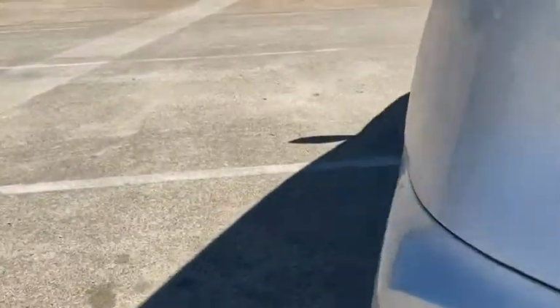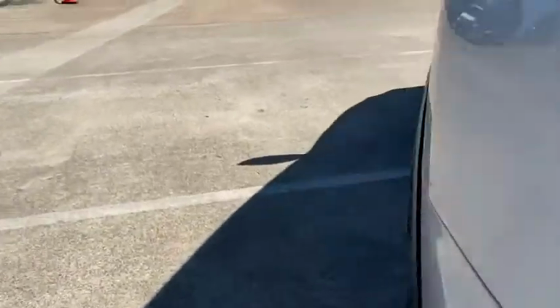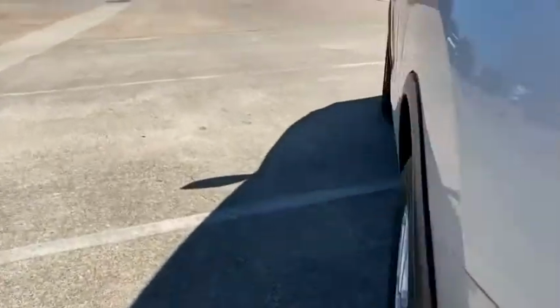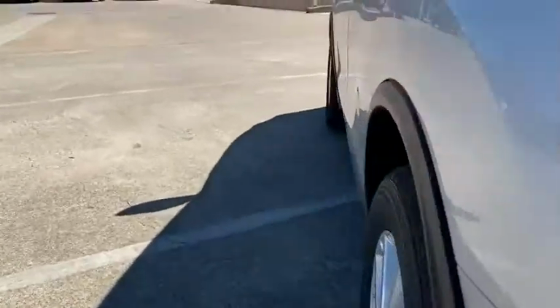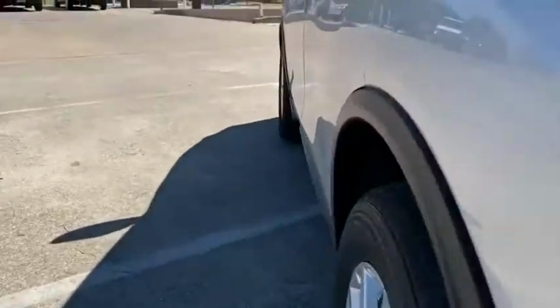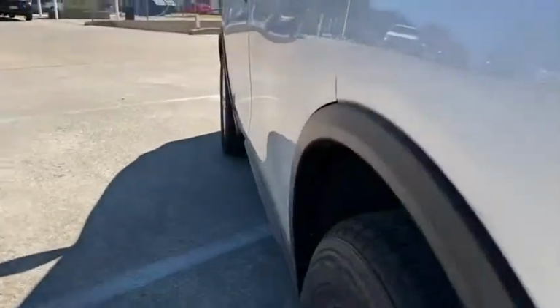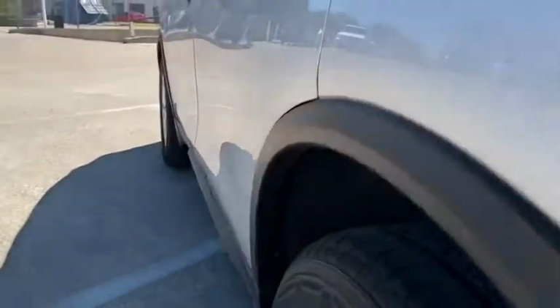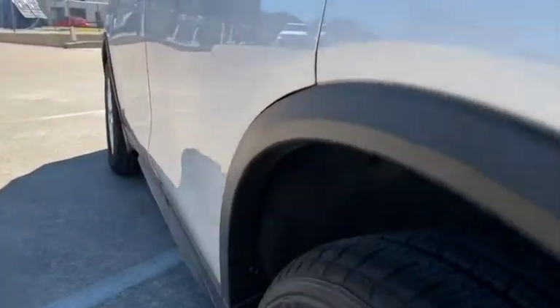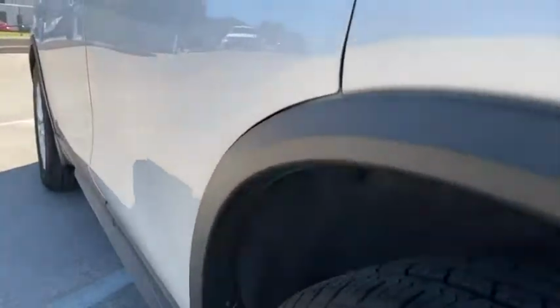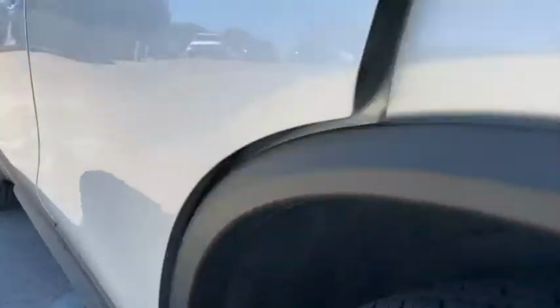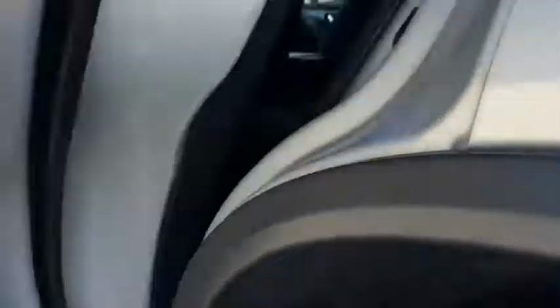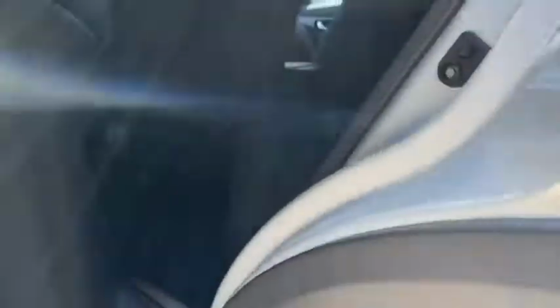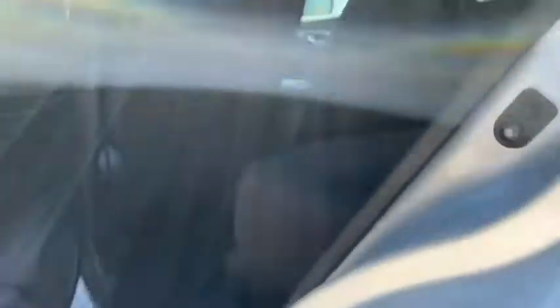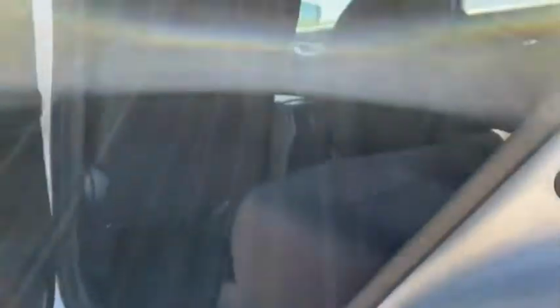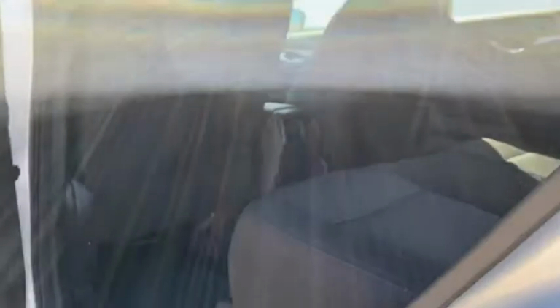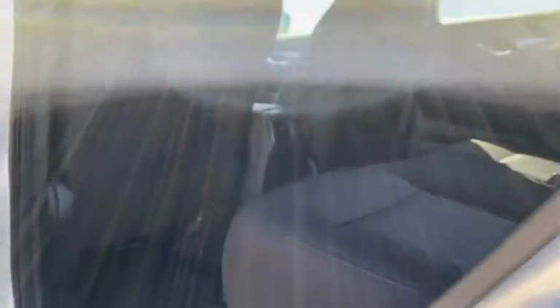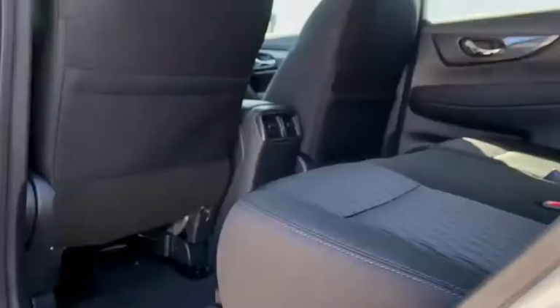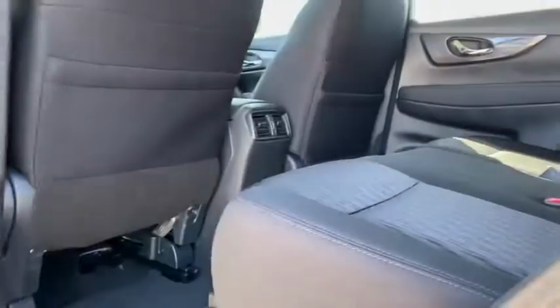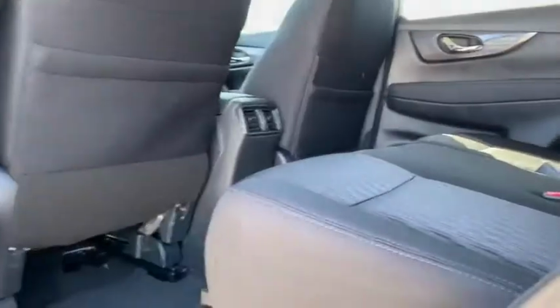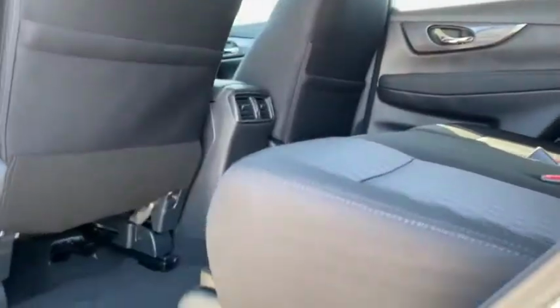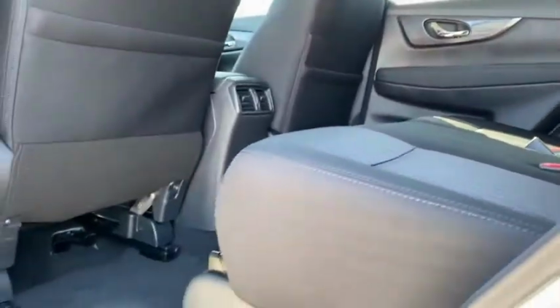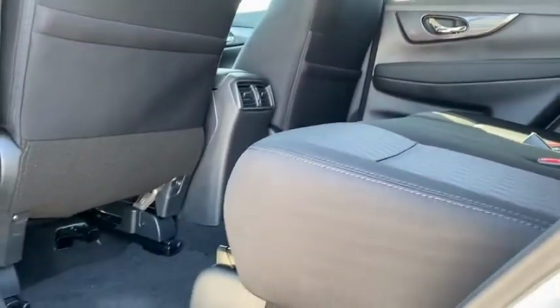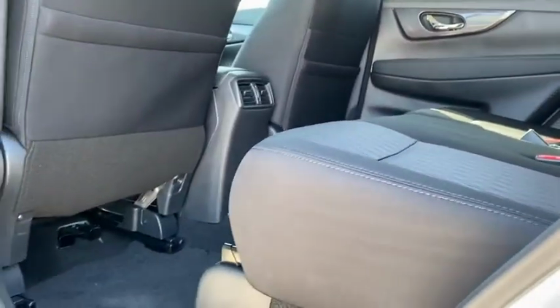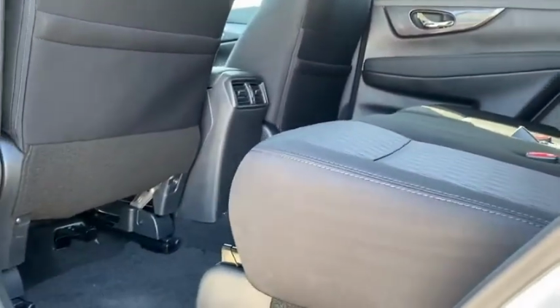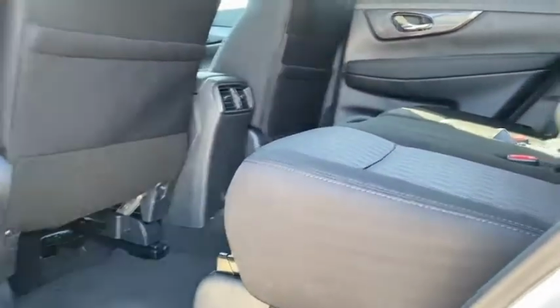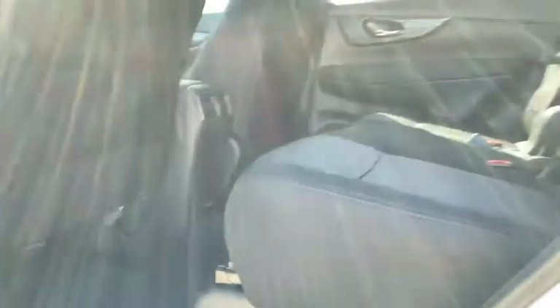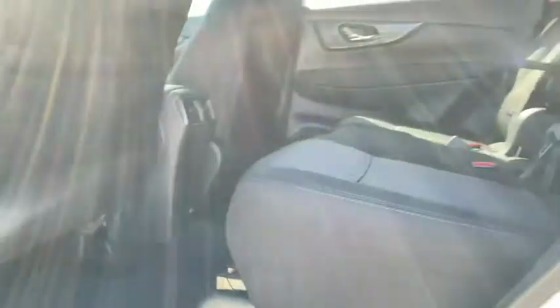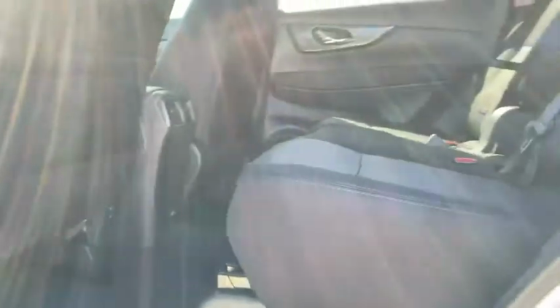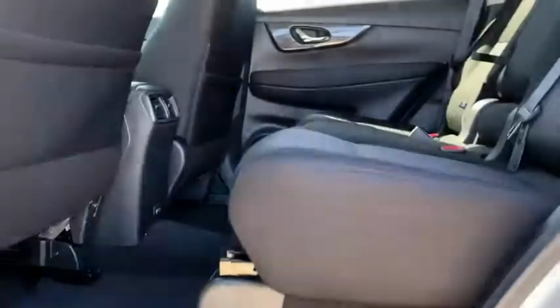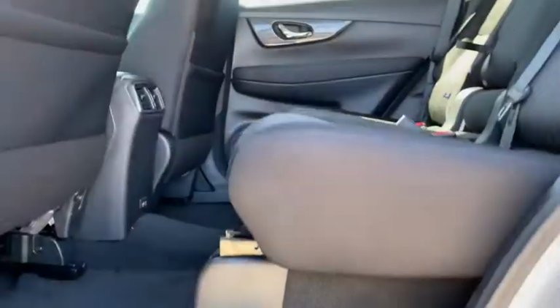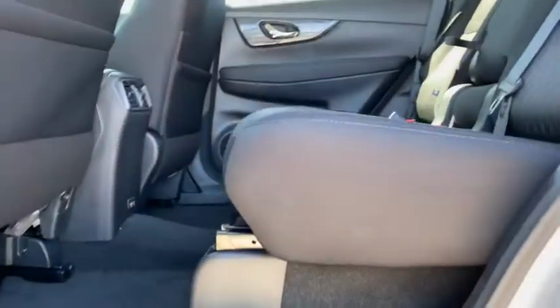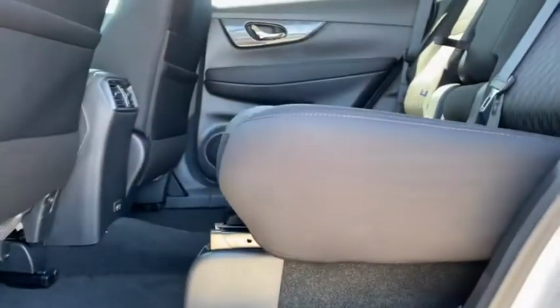Panic alarm, overhead console, front reading lamps. This beauty will even make your house keys jealous.